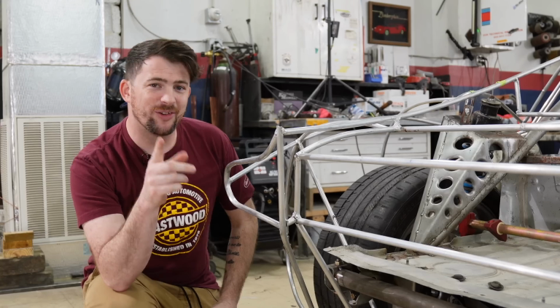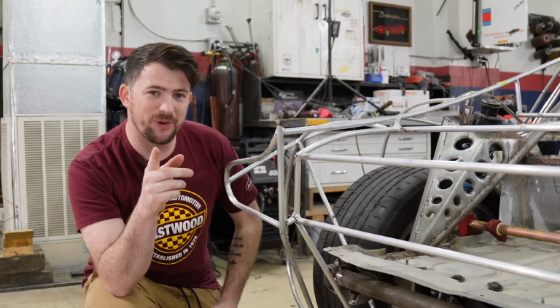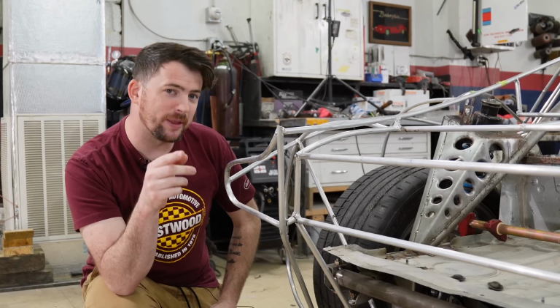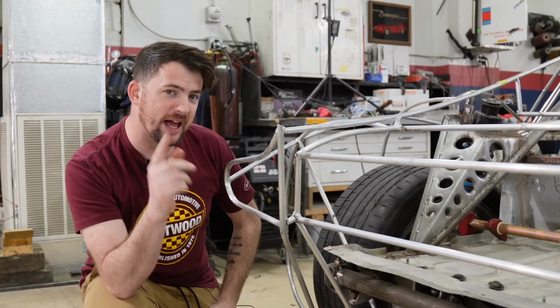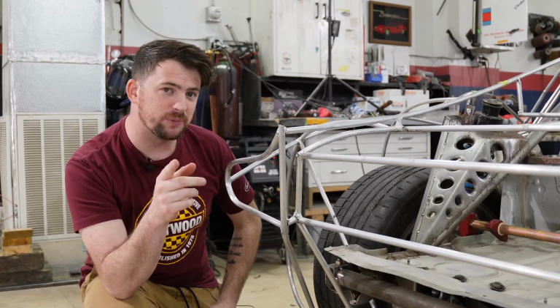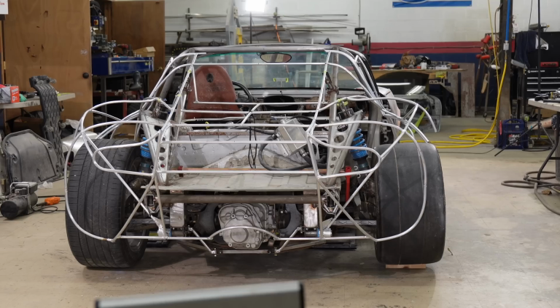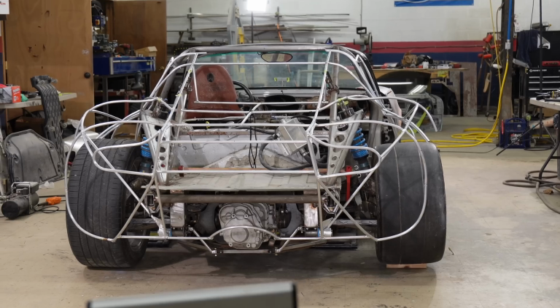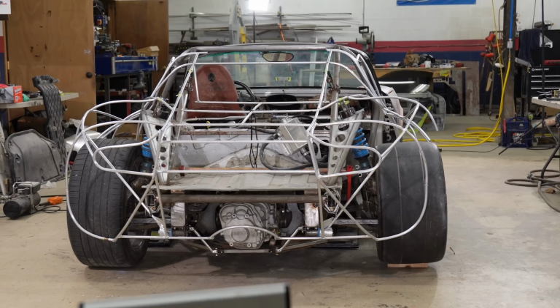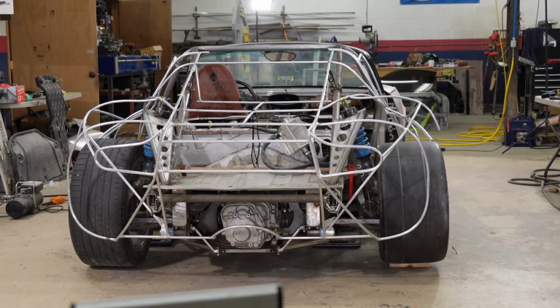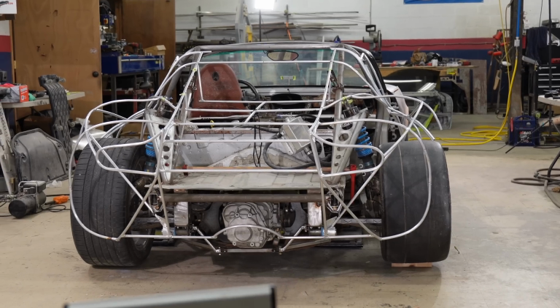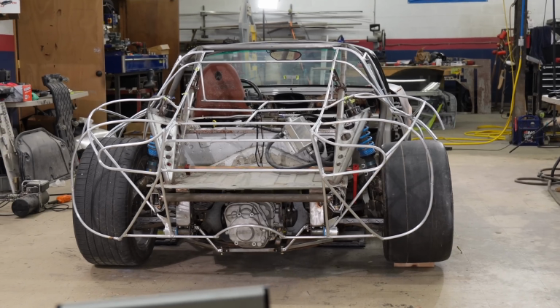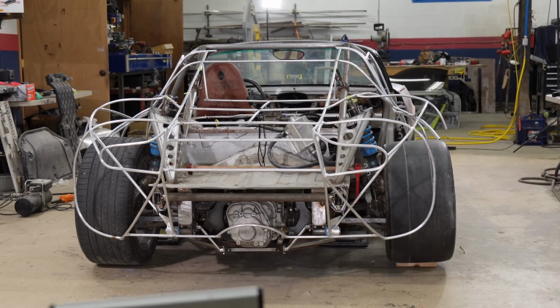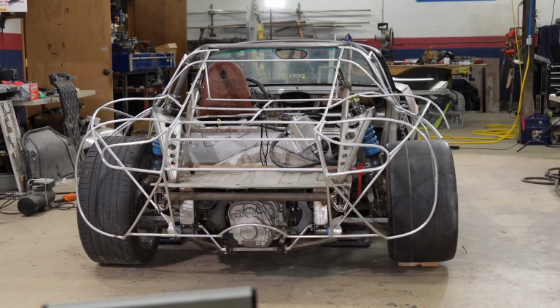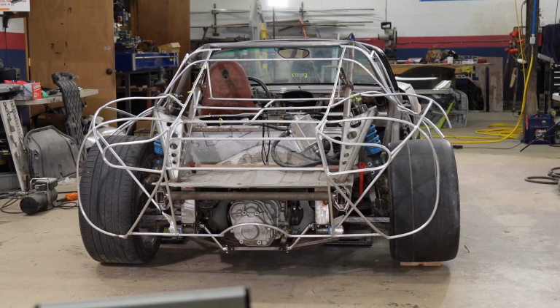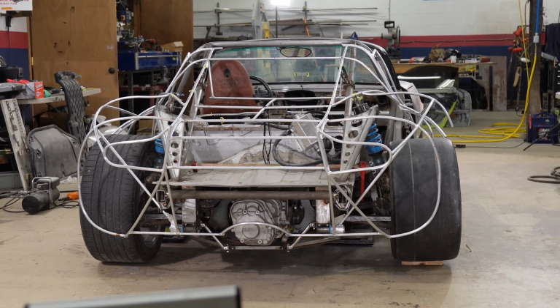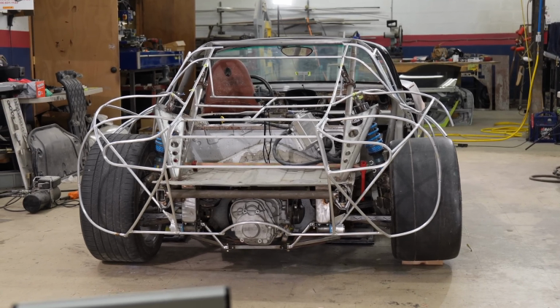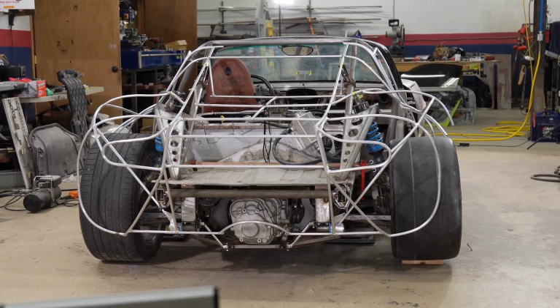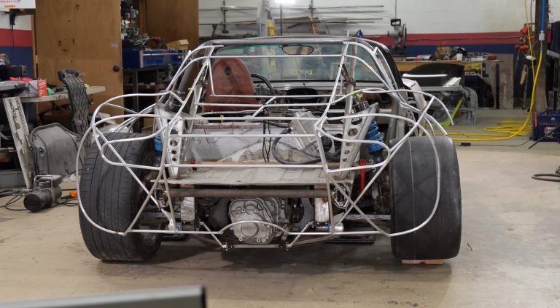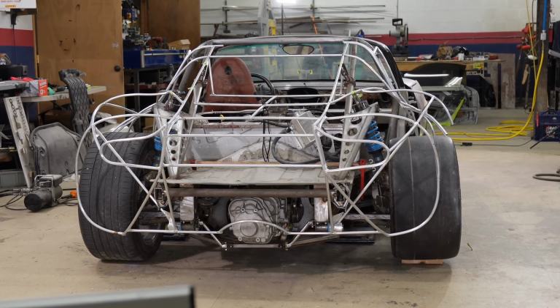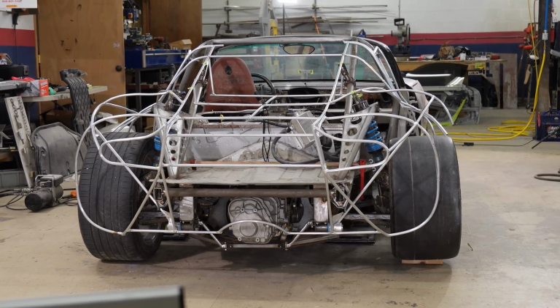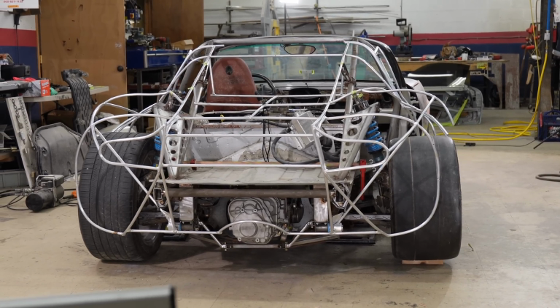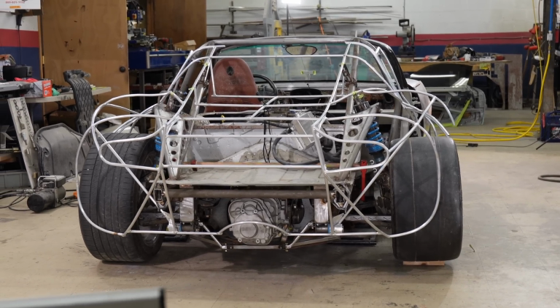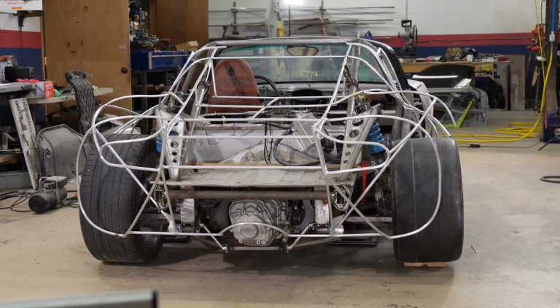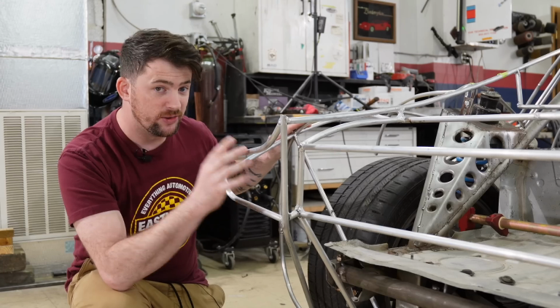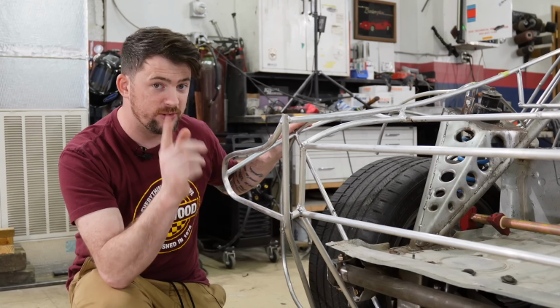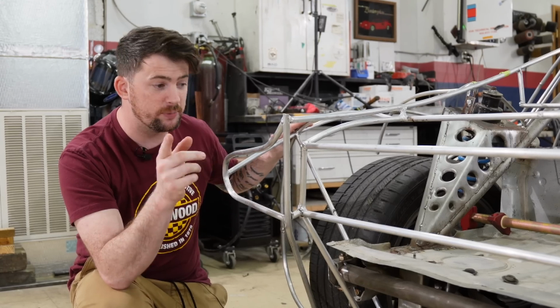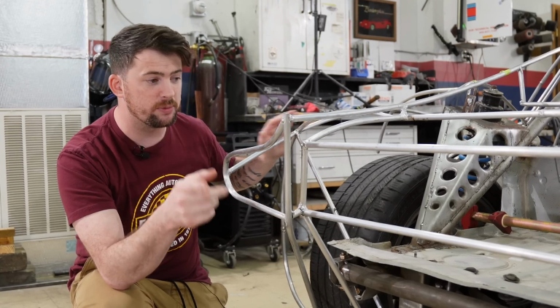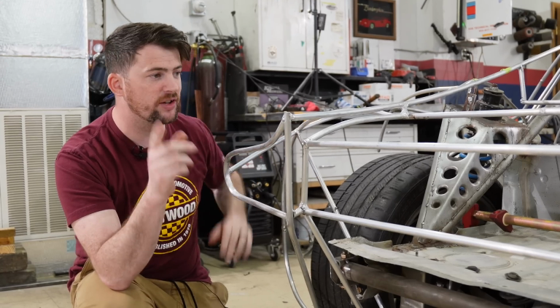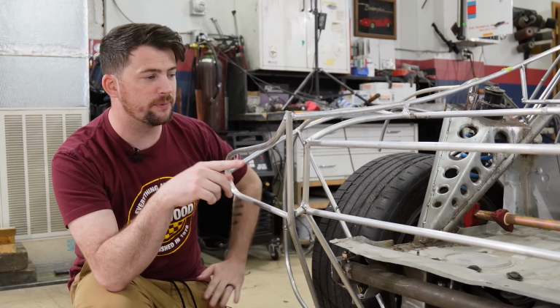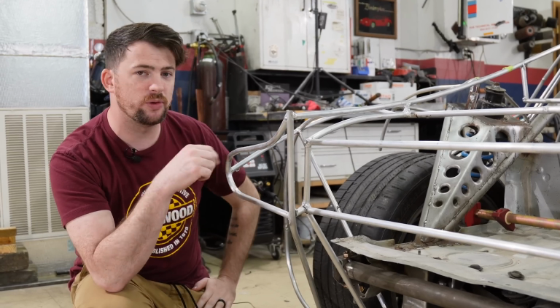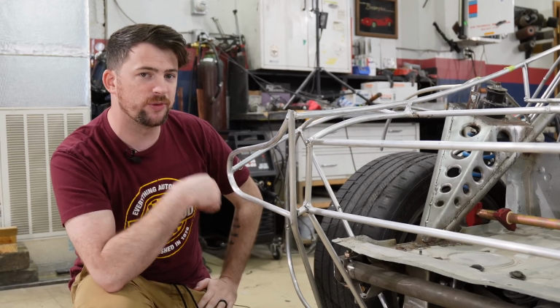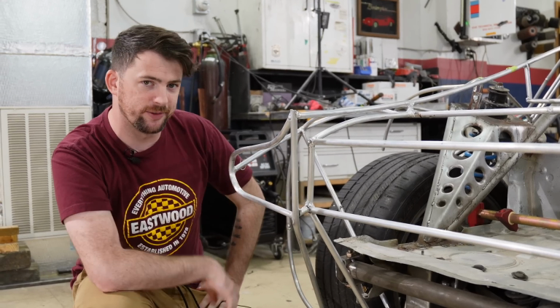Last week we spent a good bit of time strengthening the tubing for our rear clamshell, so this week we're going to tie up a few loose ends.